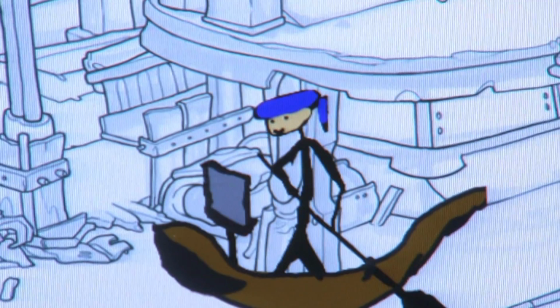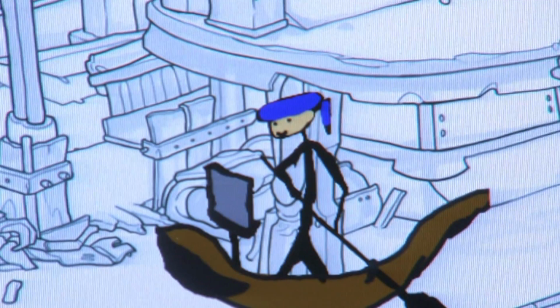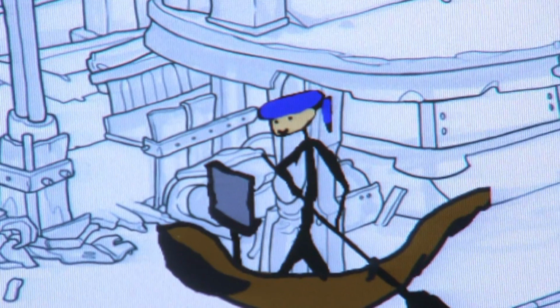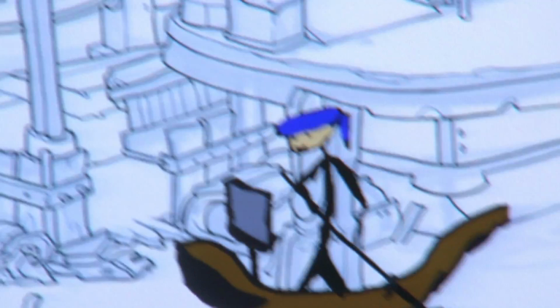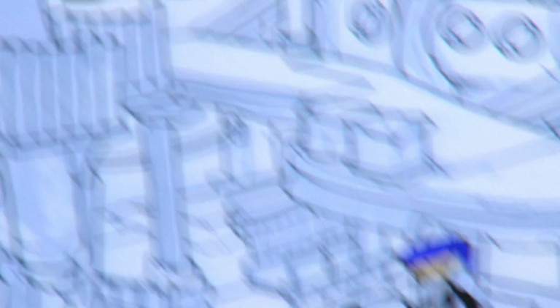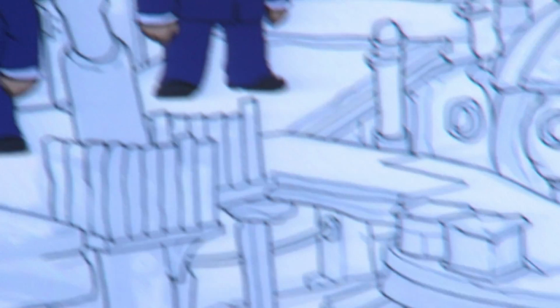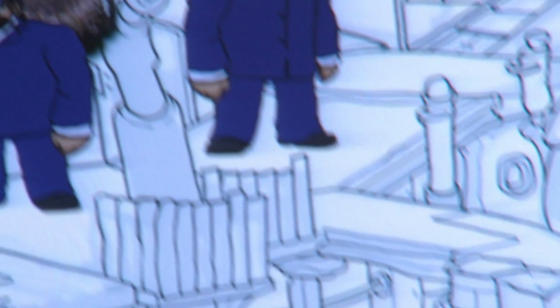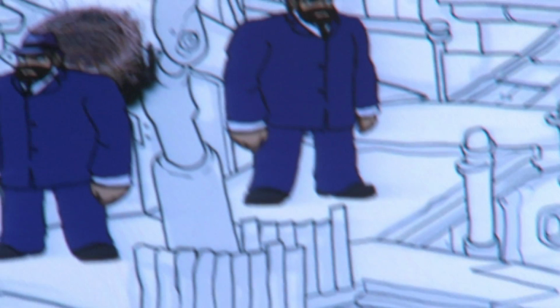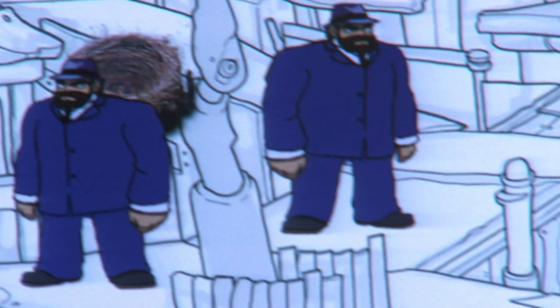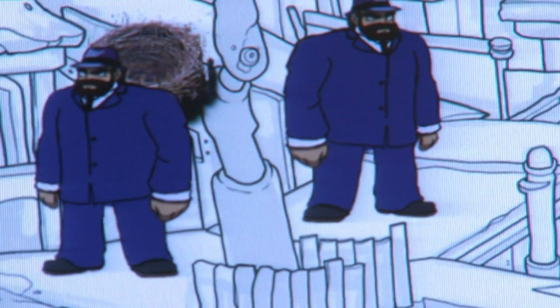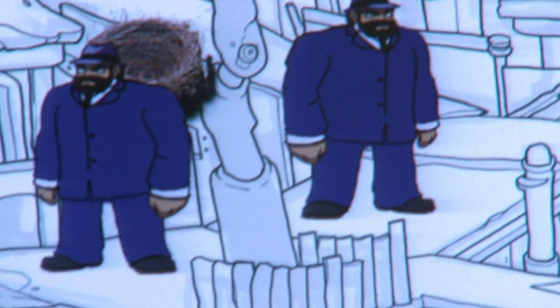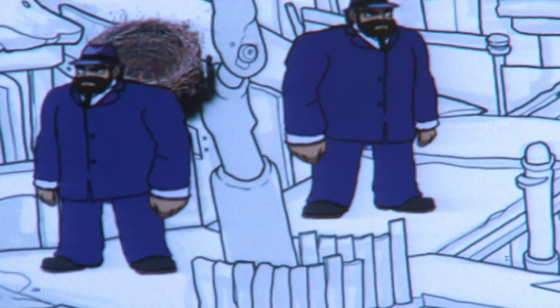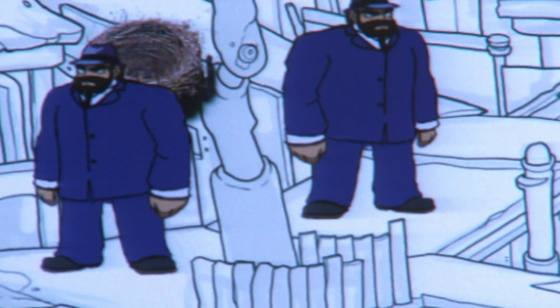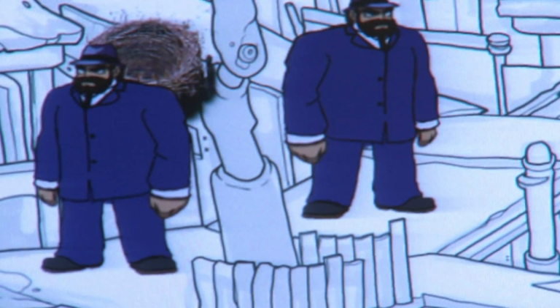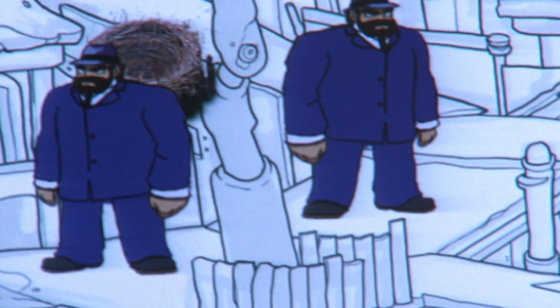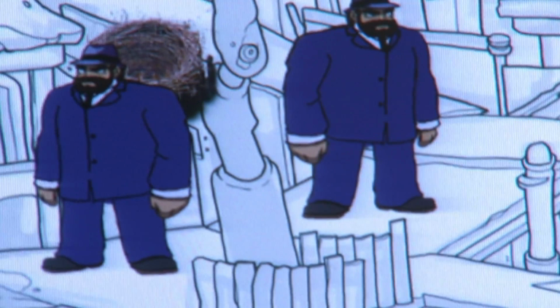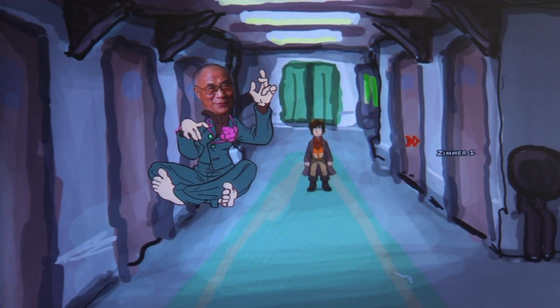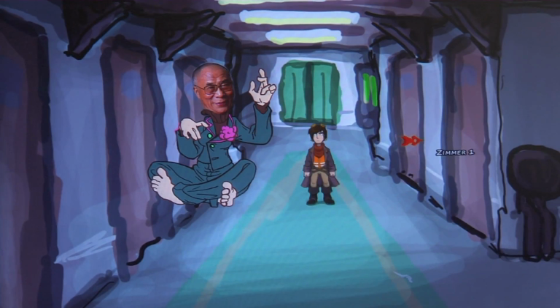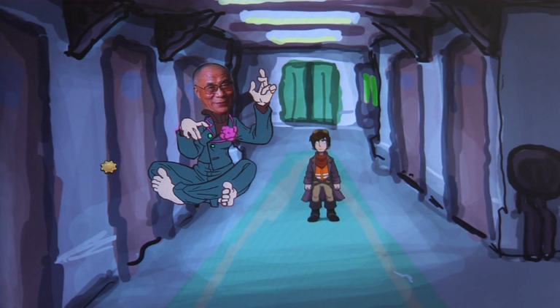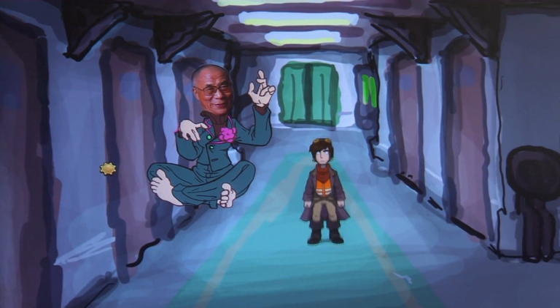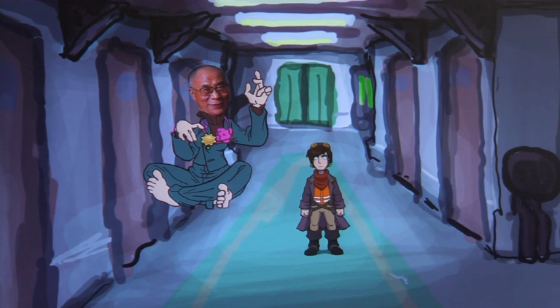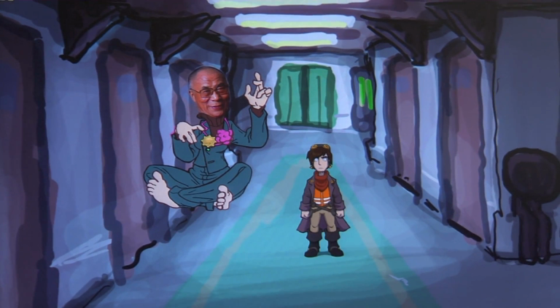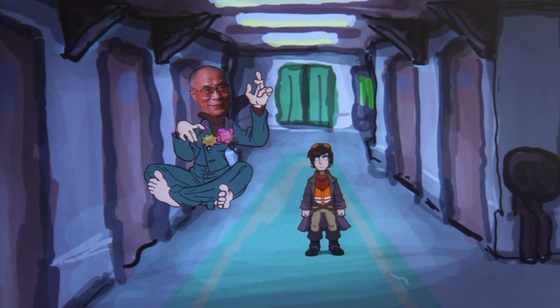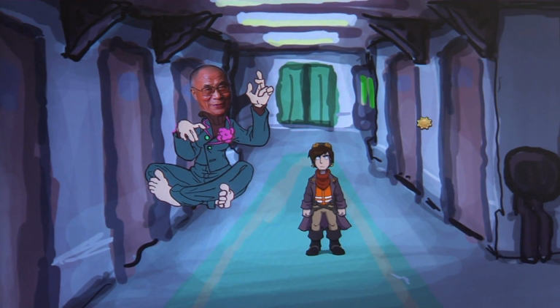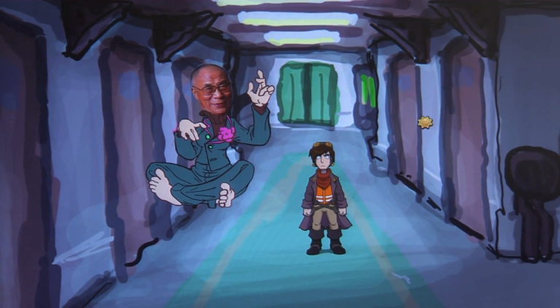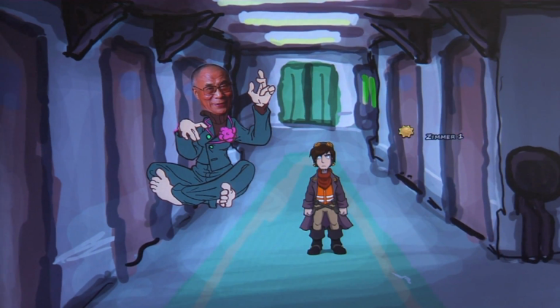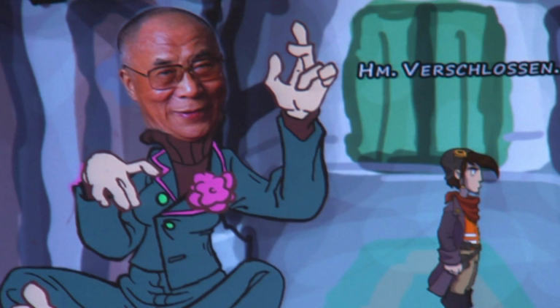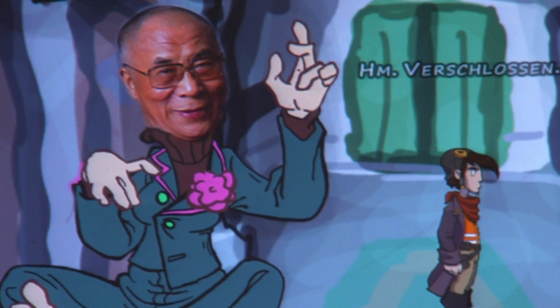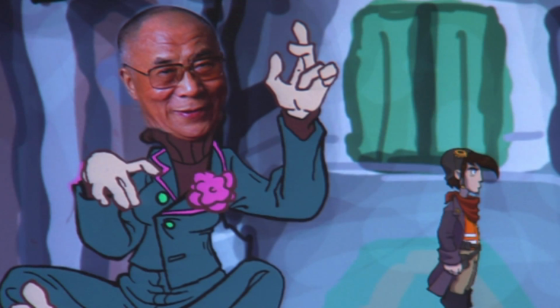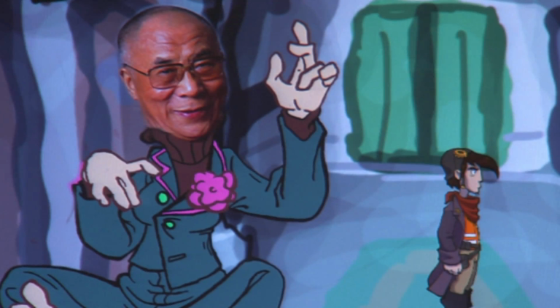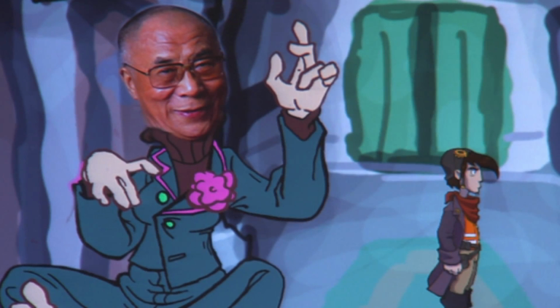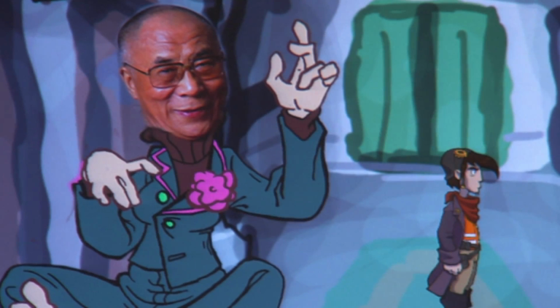Und wenn es funktioniert, dann finalisieren wir die Sachen. Das ist ein Dummy-Charakter, dein Gesicht.